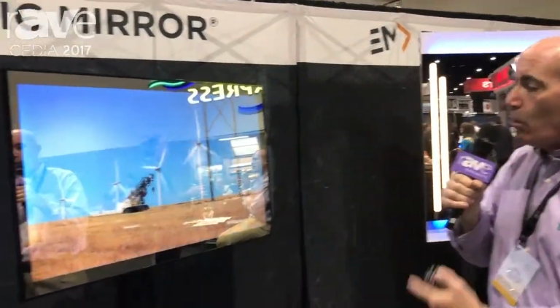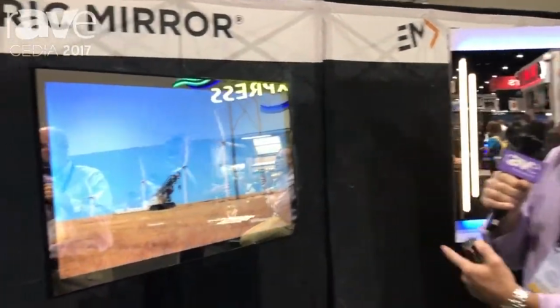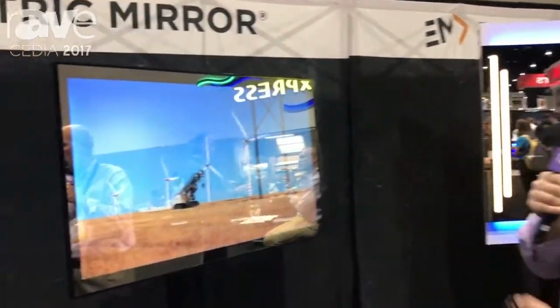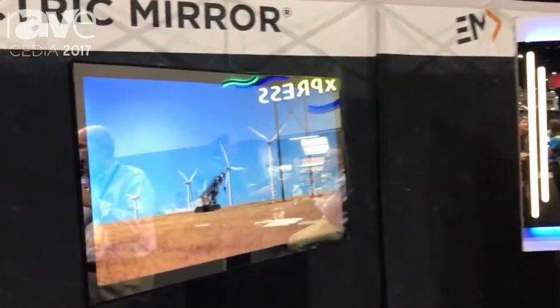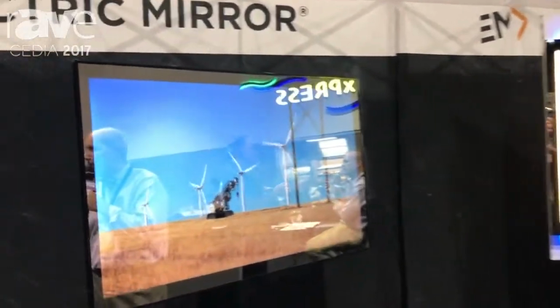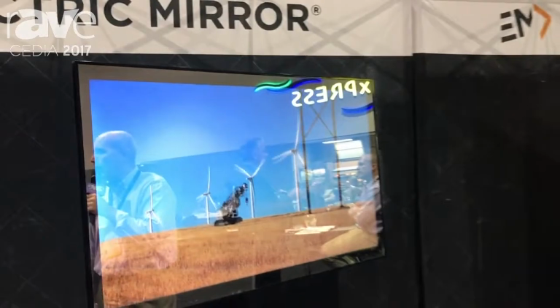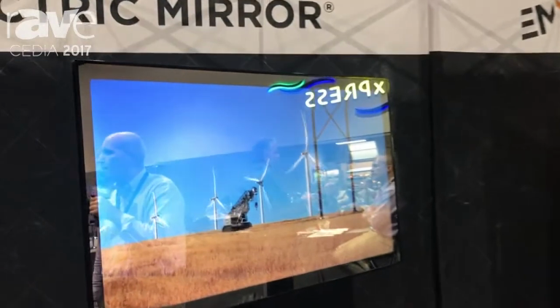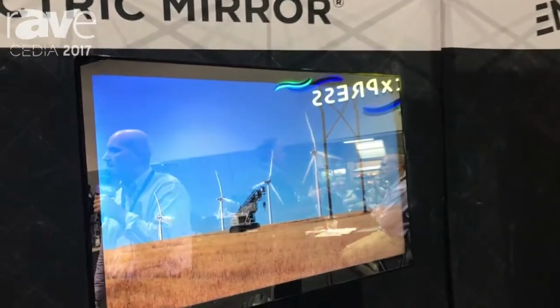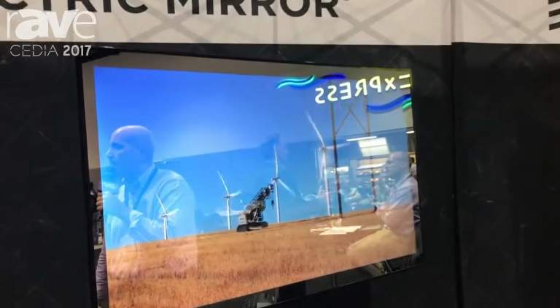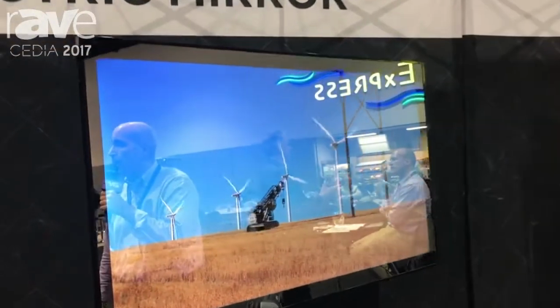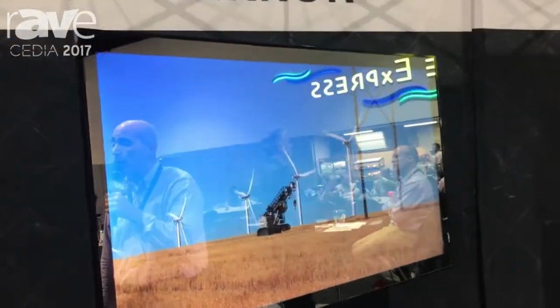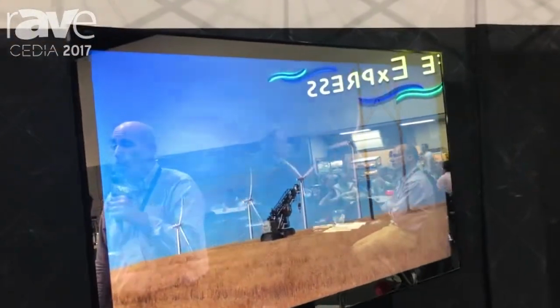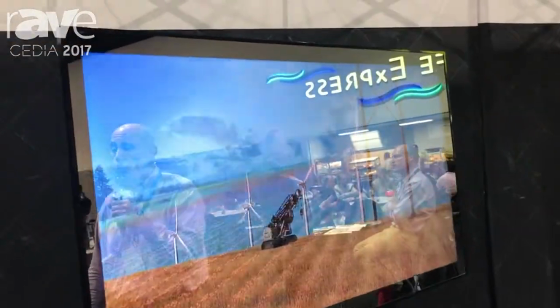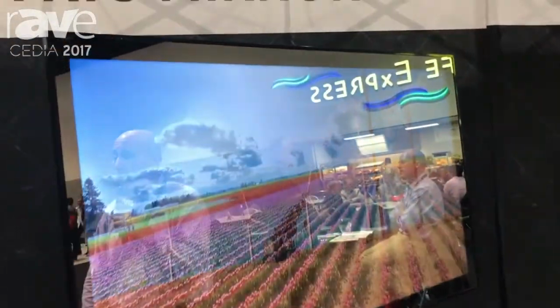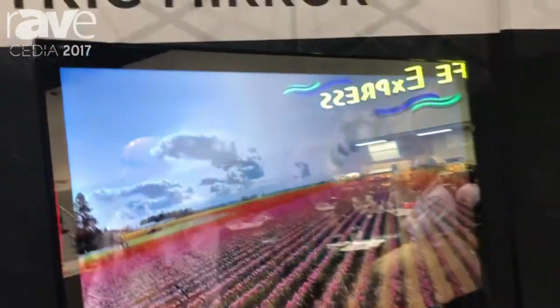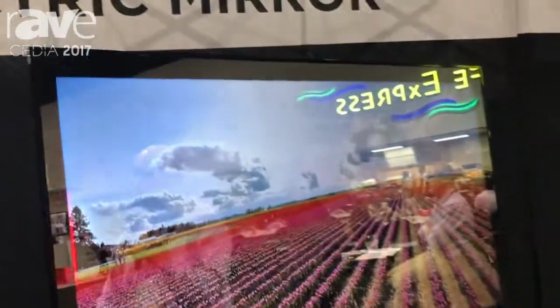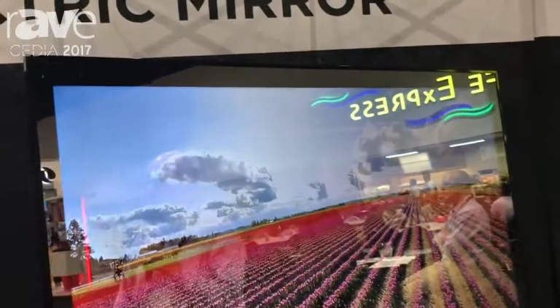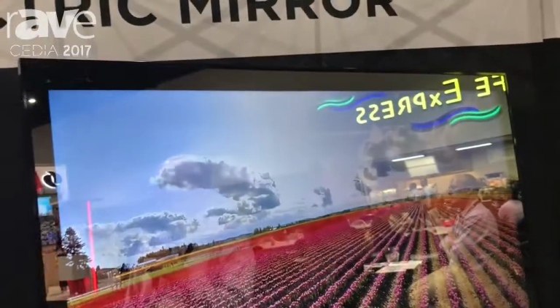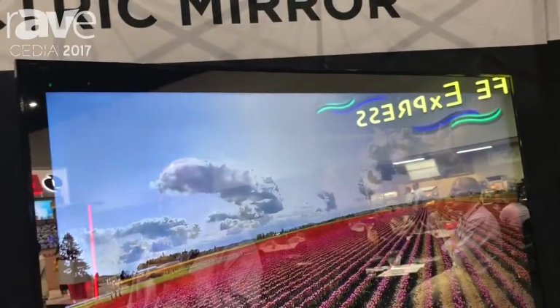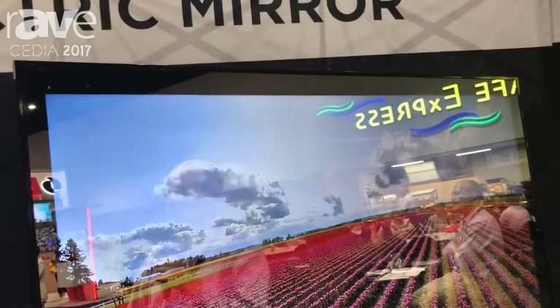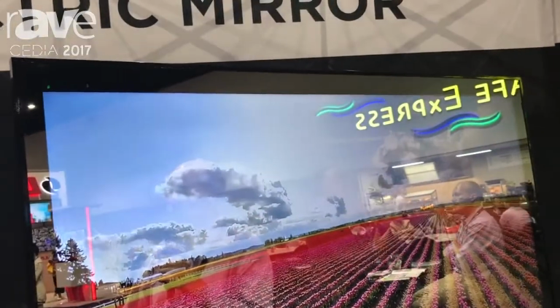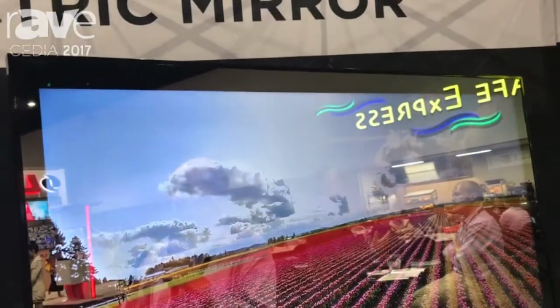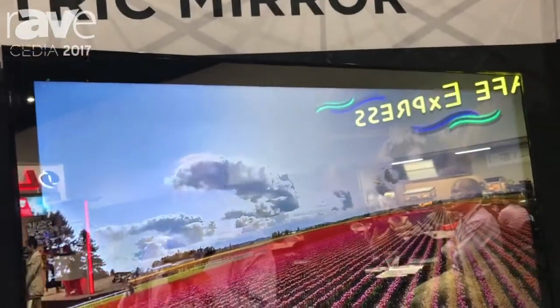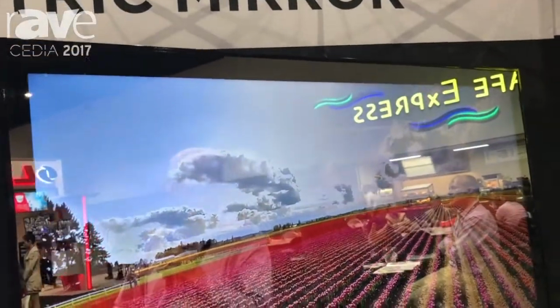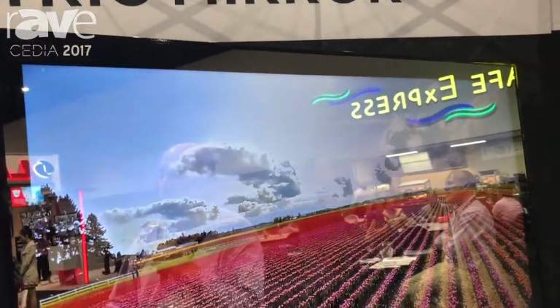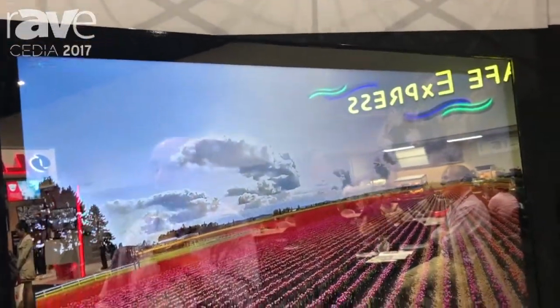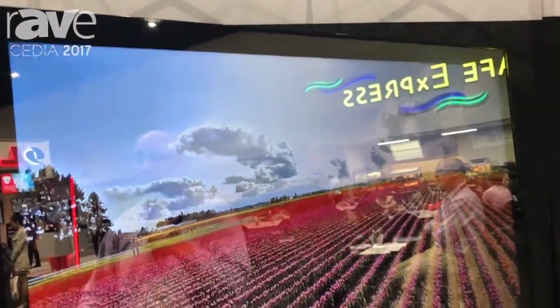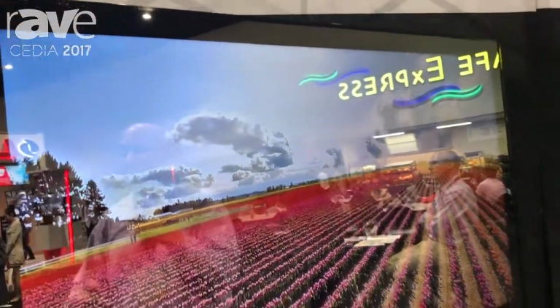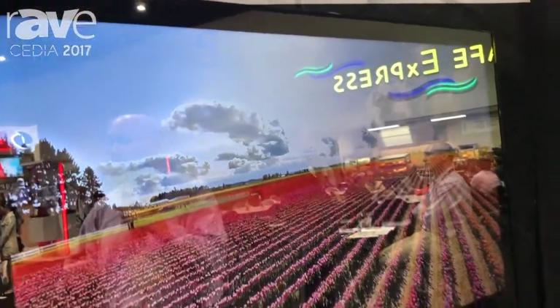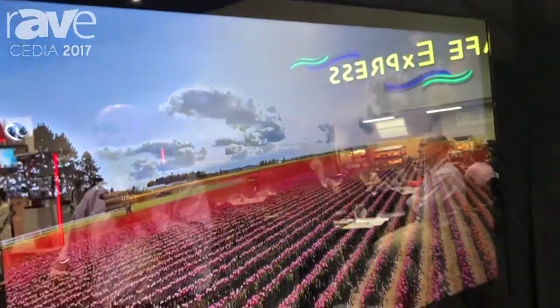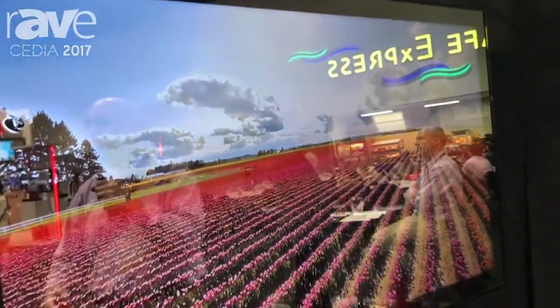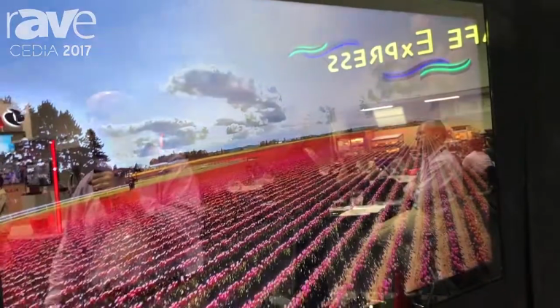What we're showing you here is our Eclipse TV cover. We make mirror television sets where we embed the TV inside the mirror. This is a TV cover.